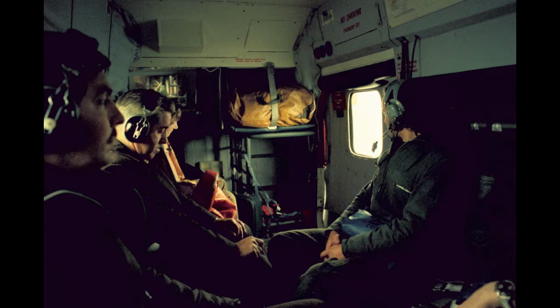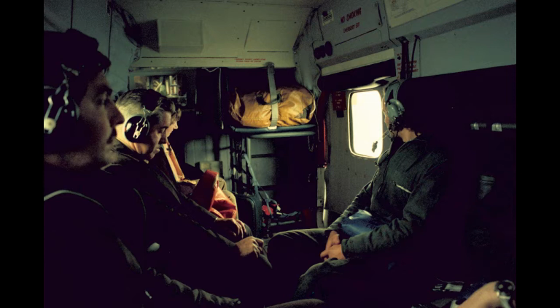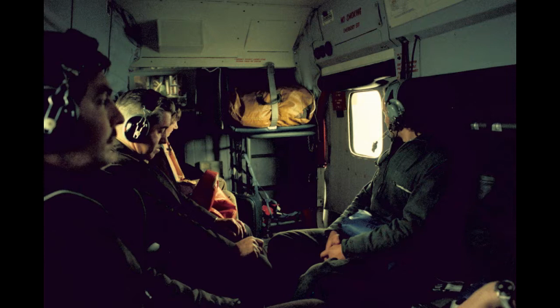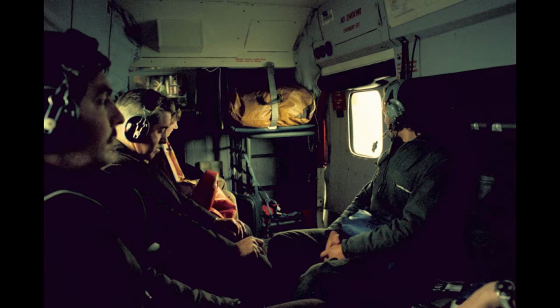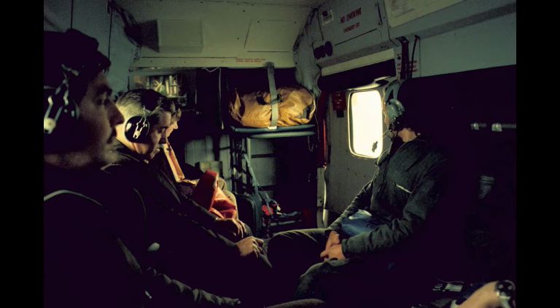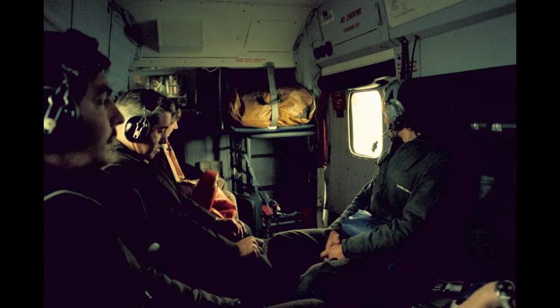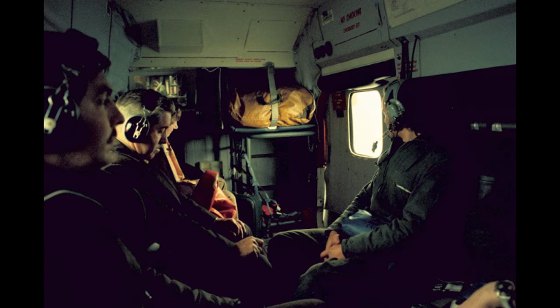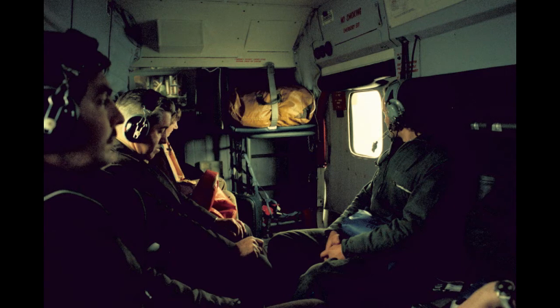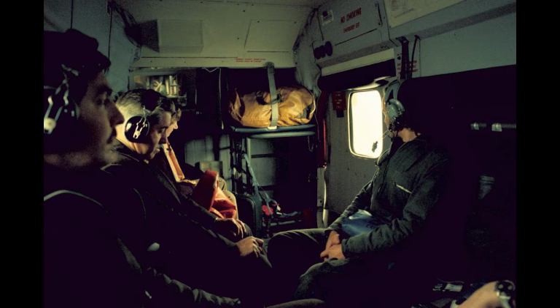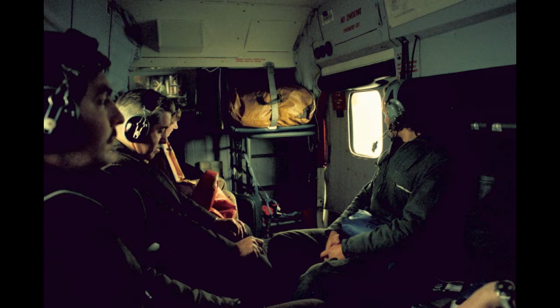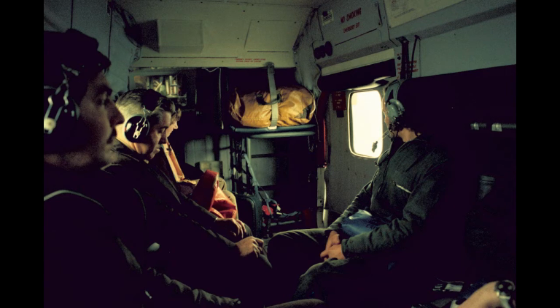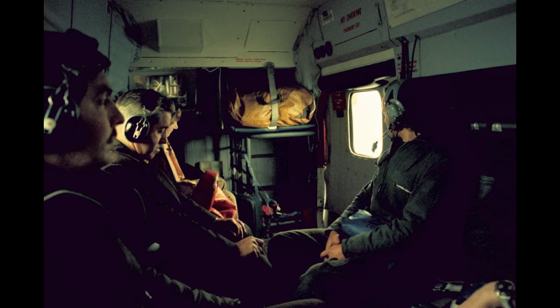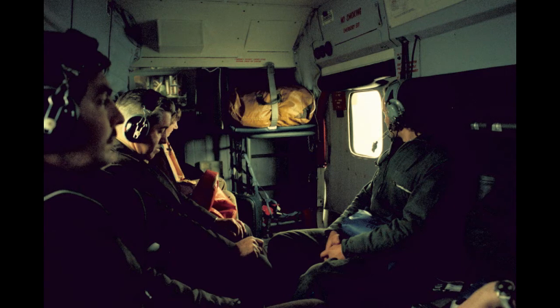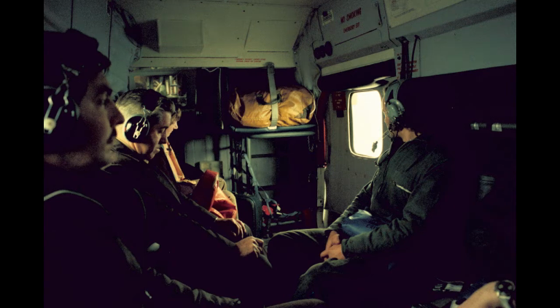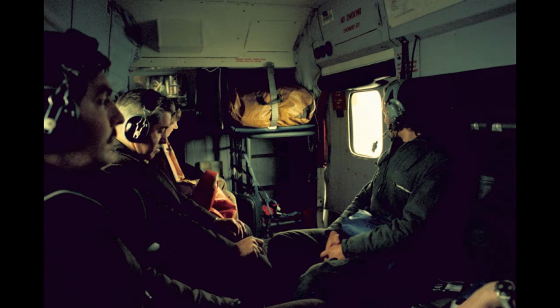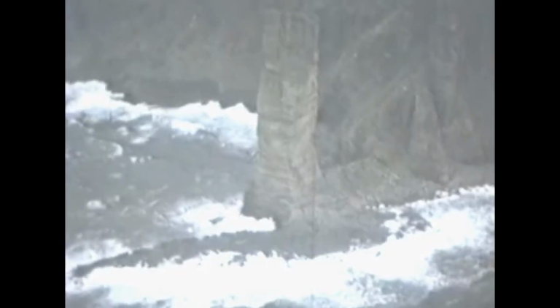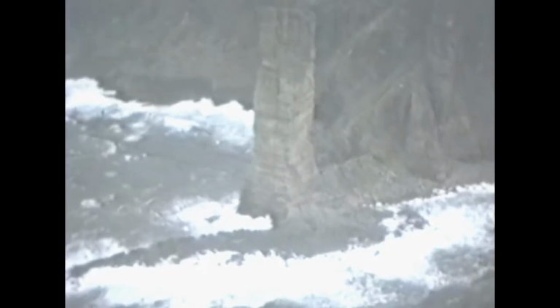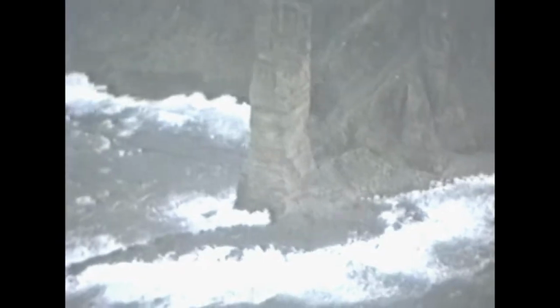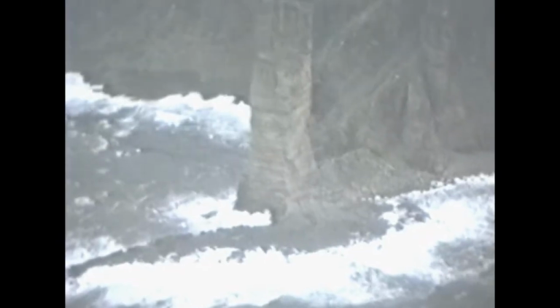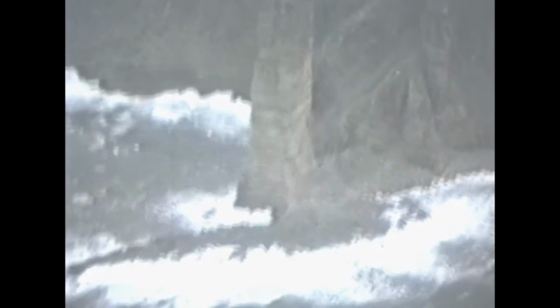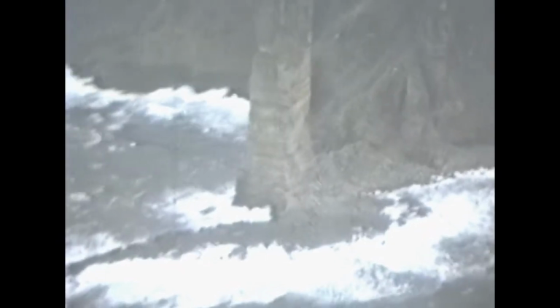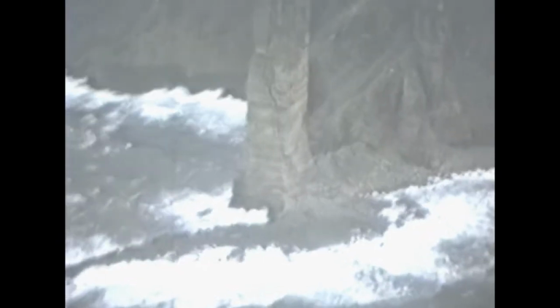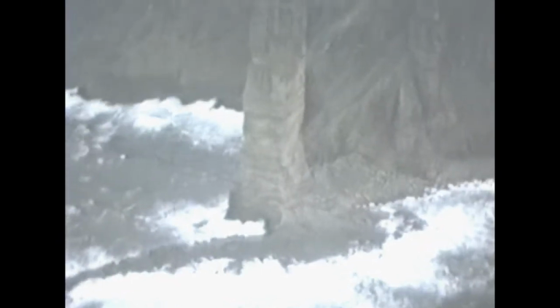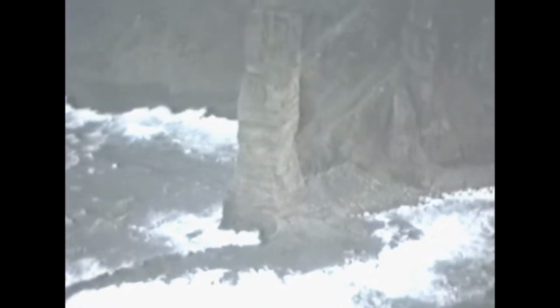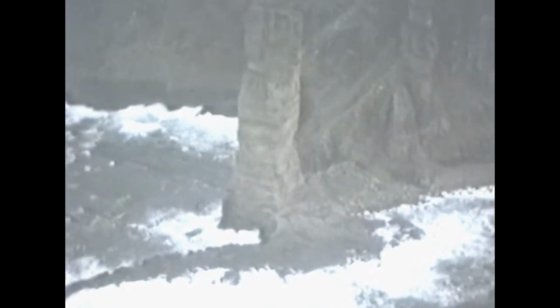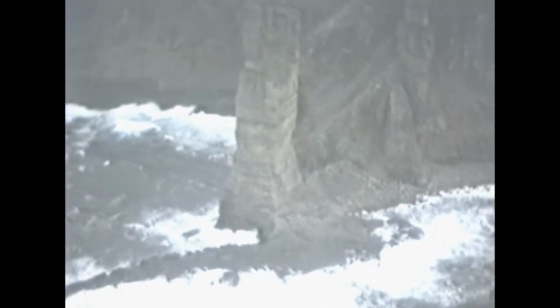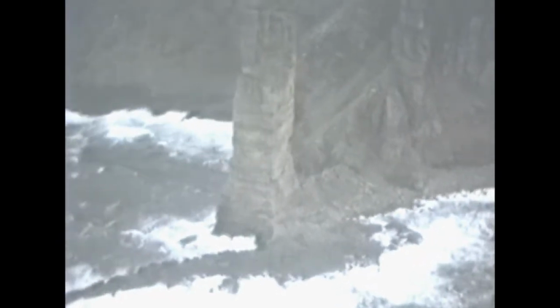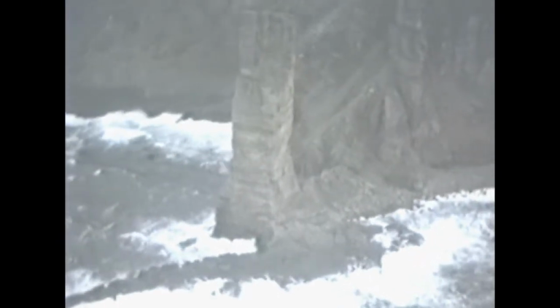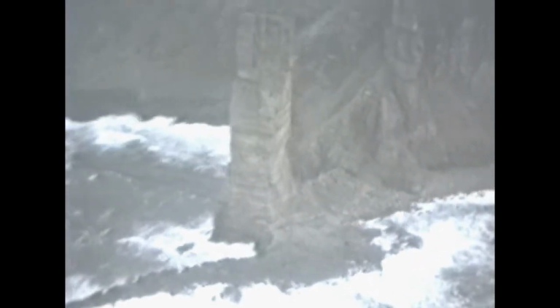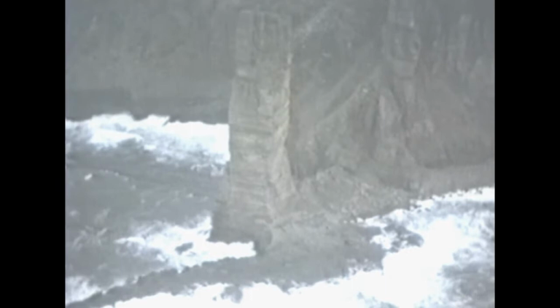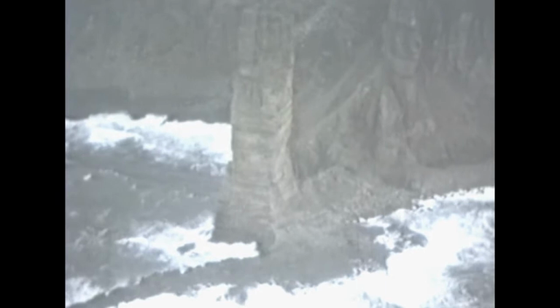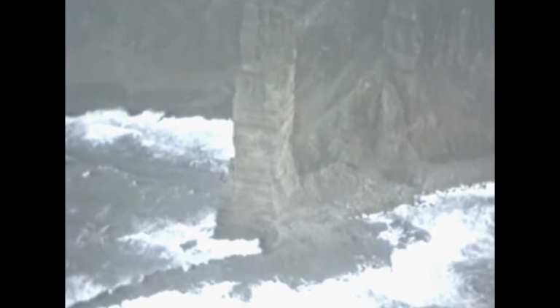Crew changes were always by helicopter. Here we are passing the Old Man of Hoy in the Orkneys.